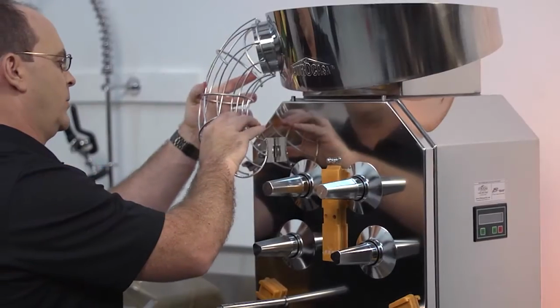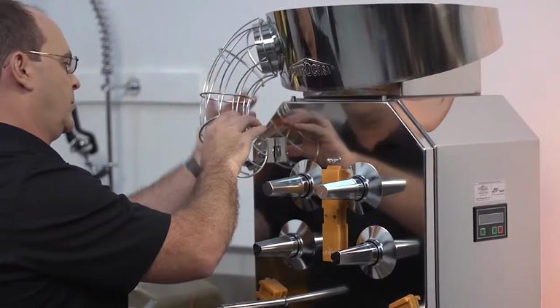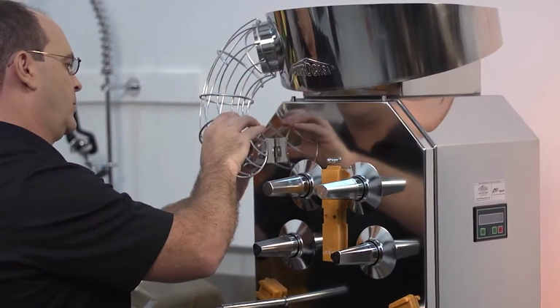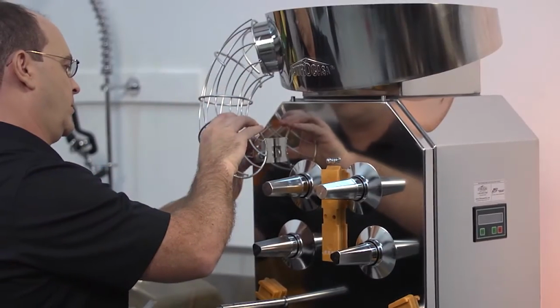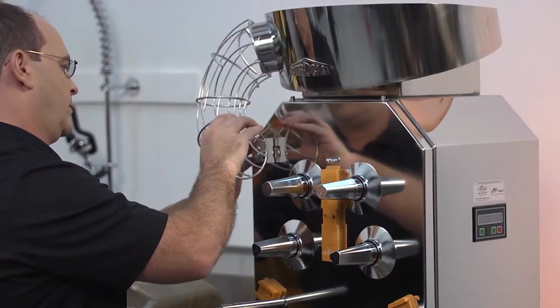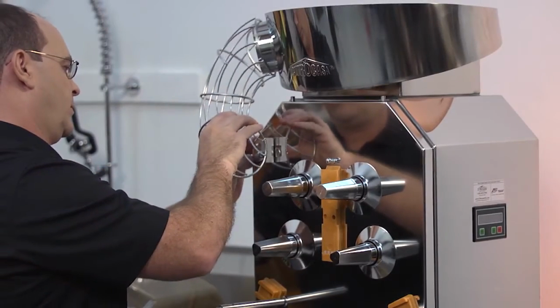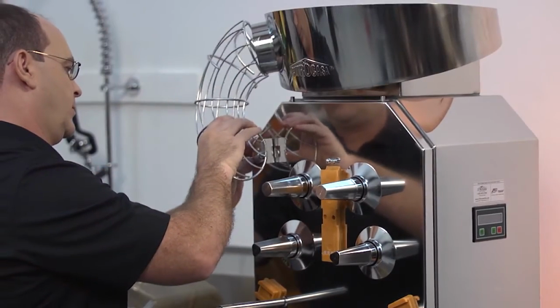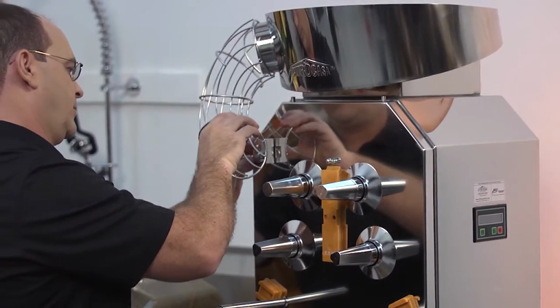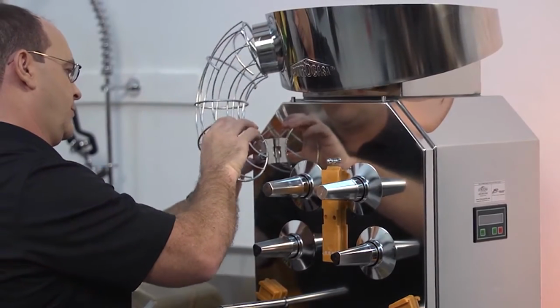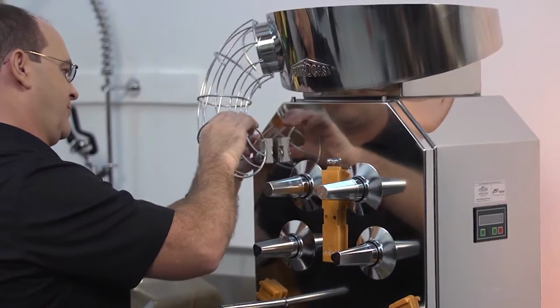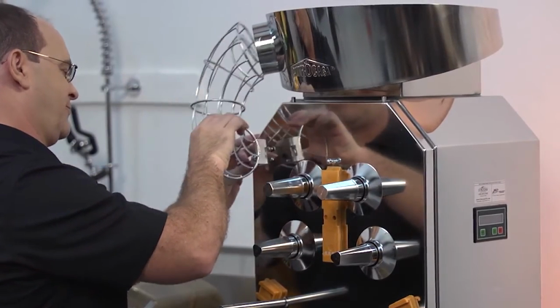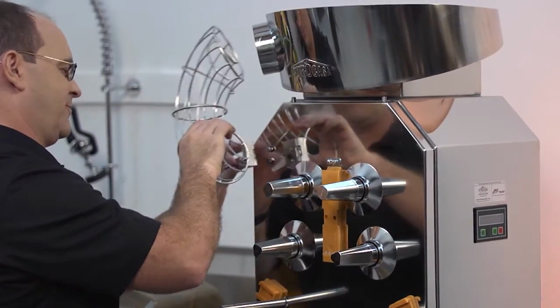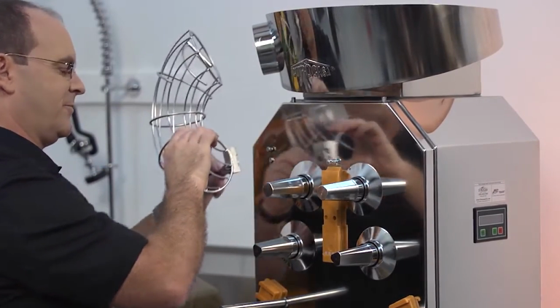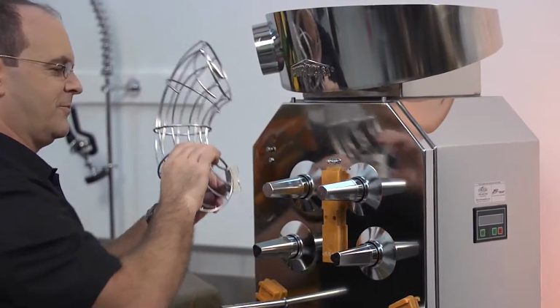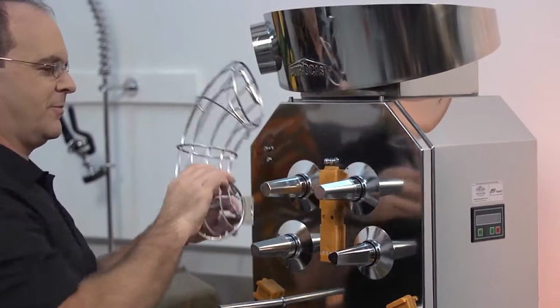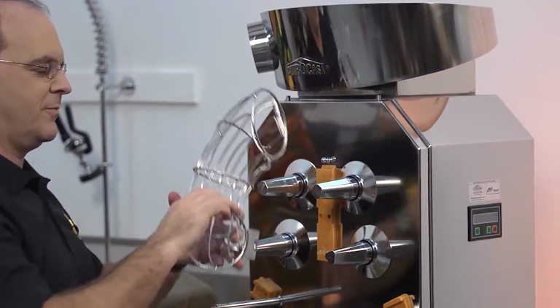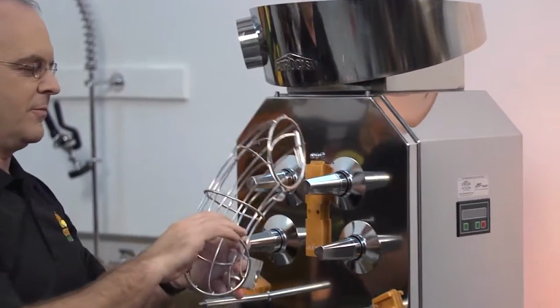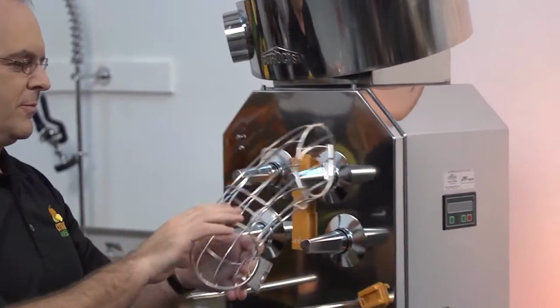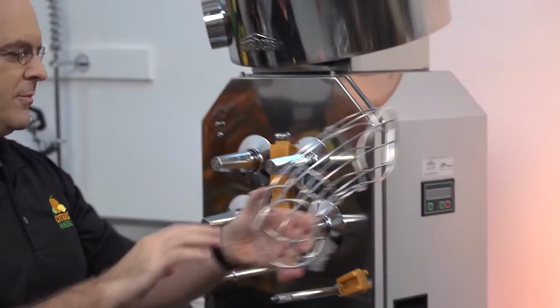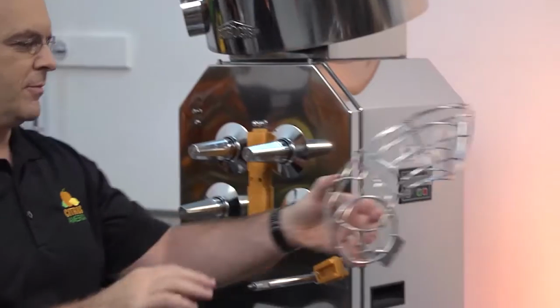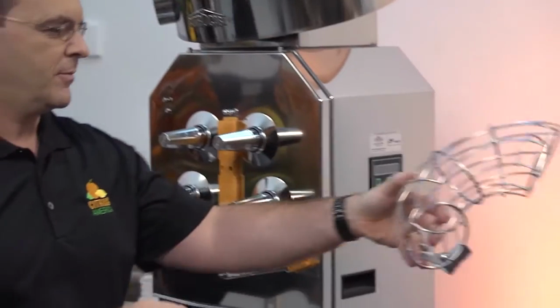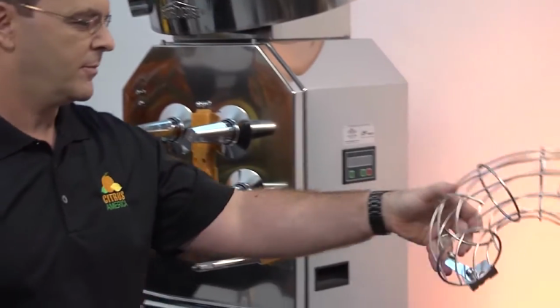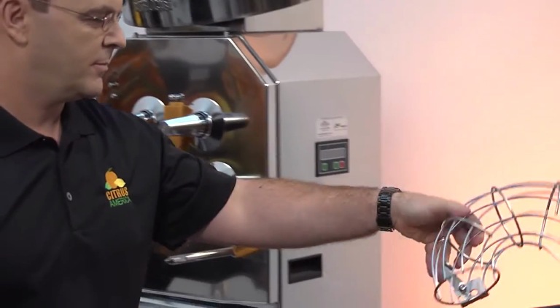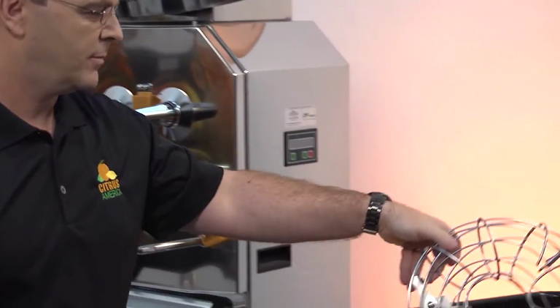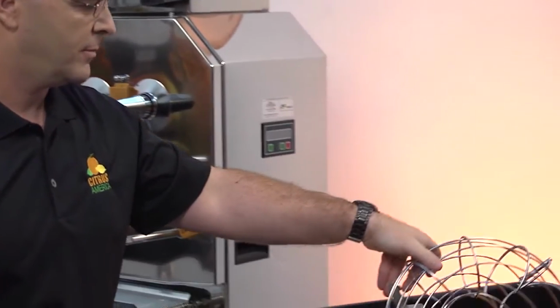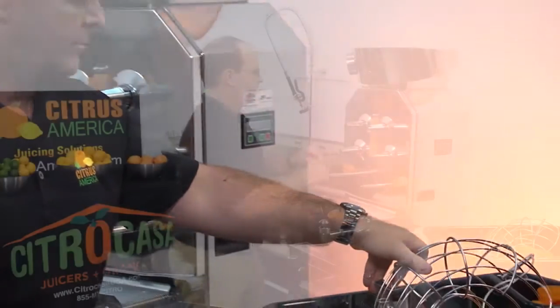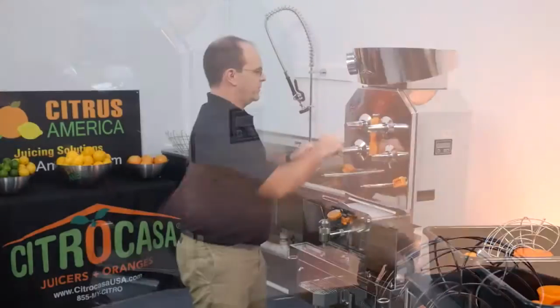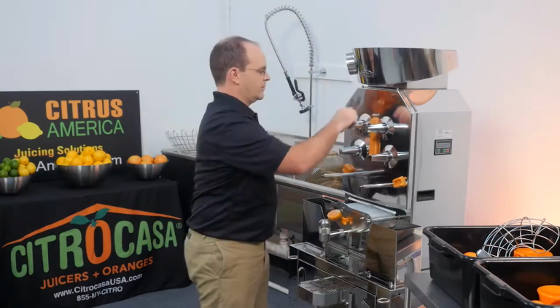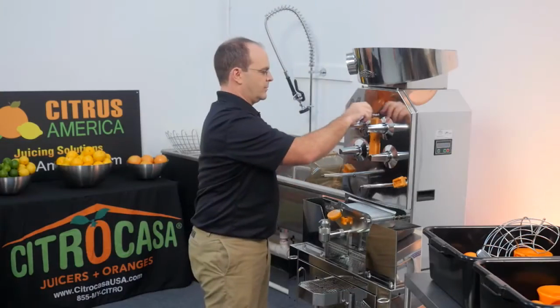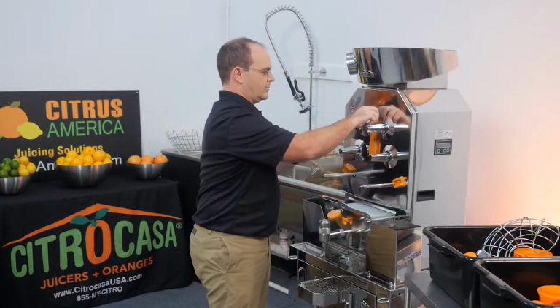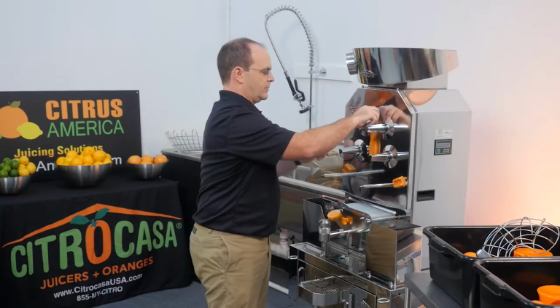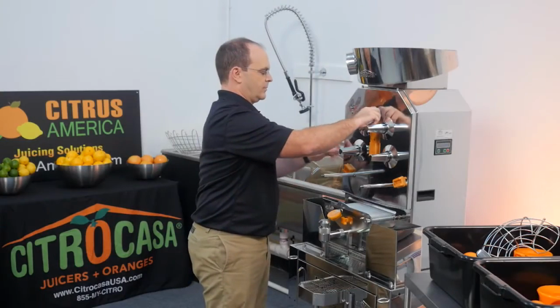Open the locking lever and remove the fruit supply tunnel. Pull out the double cover.